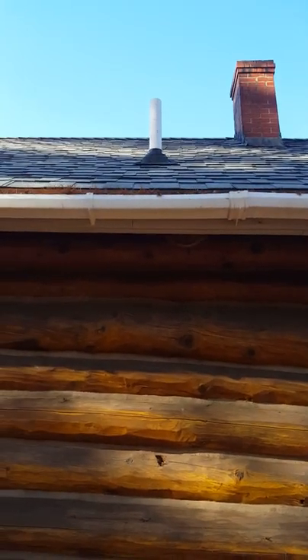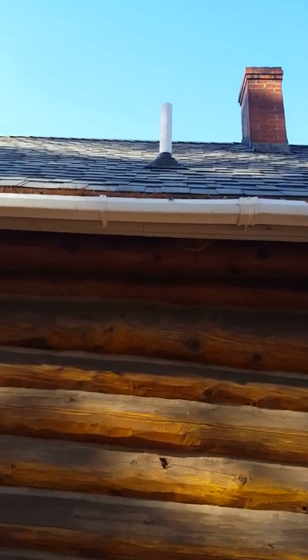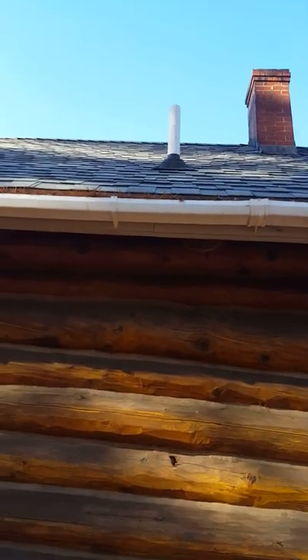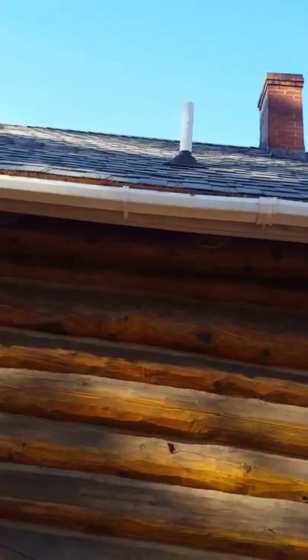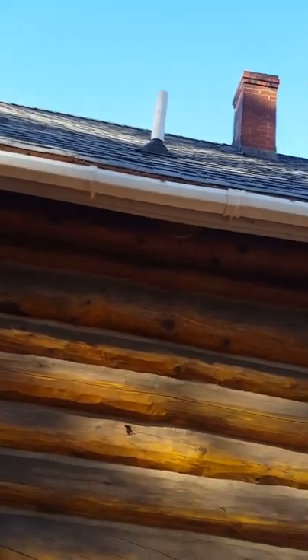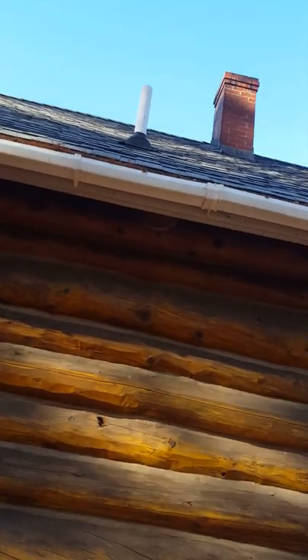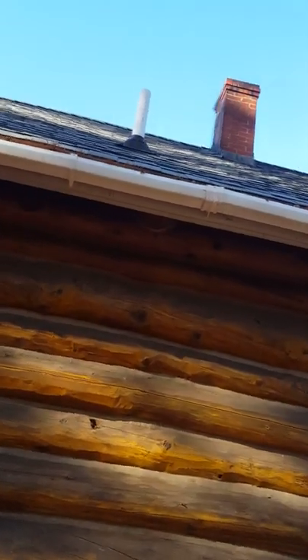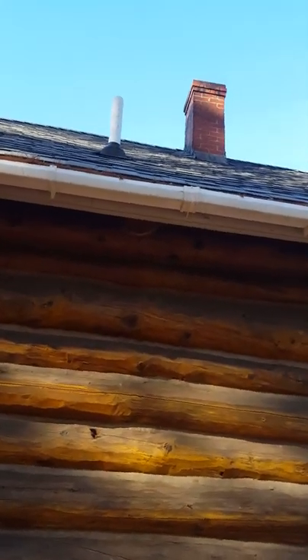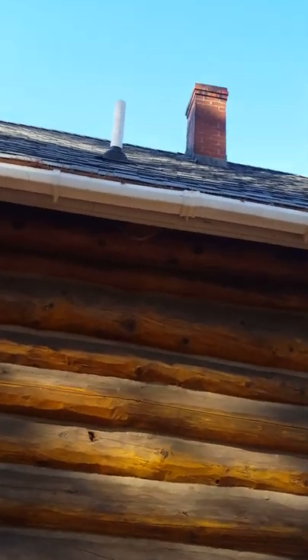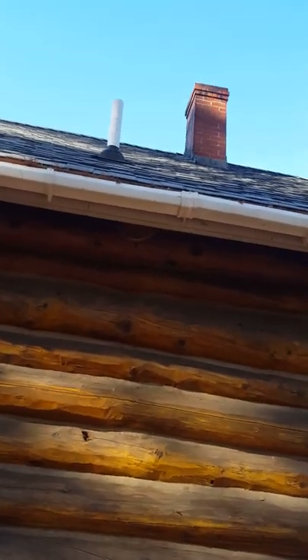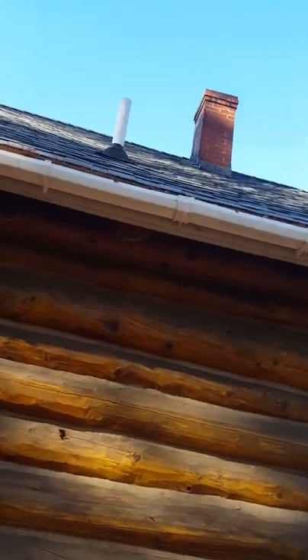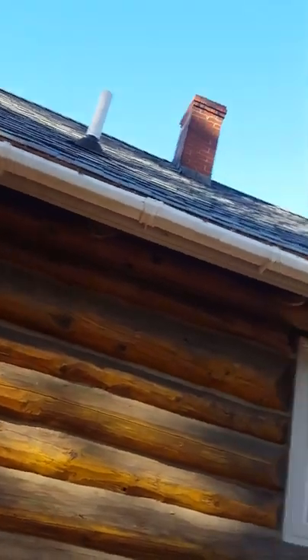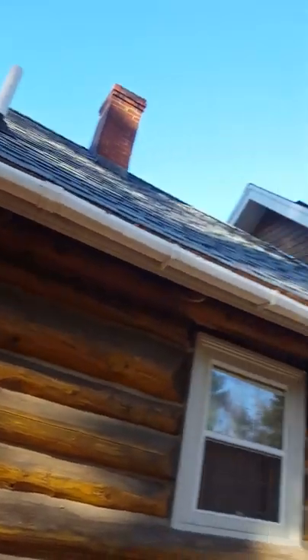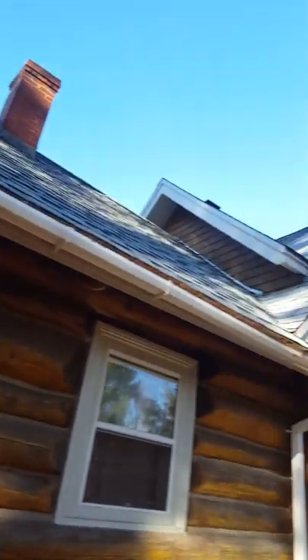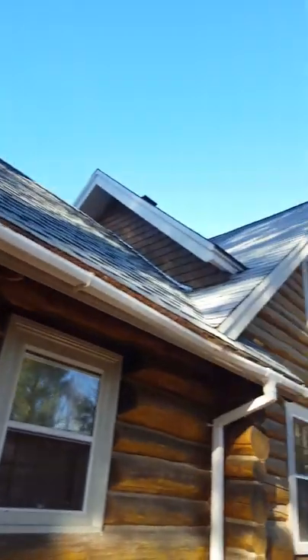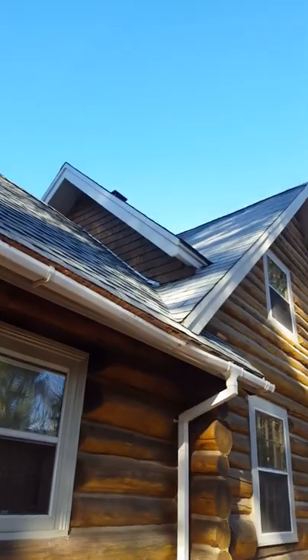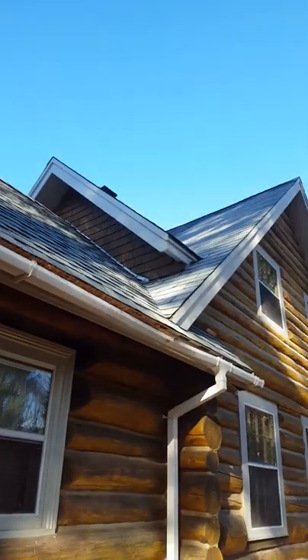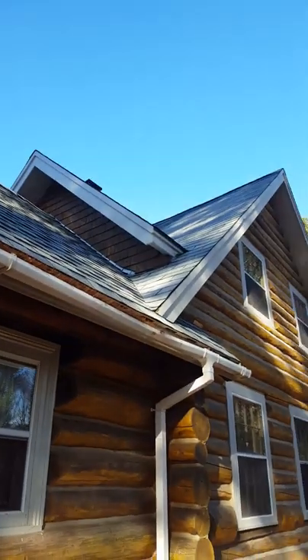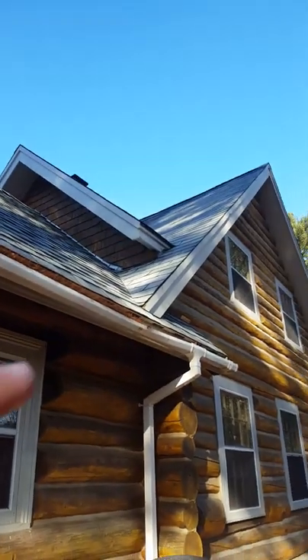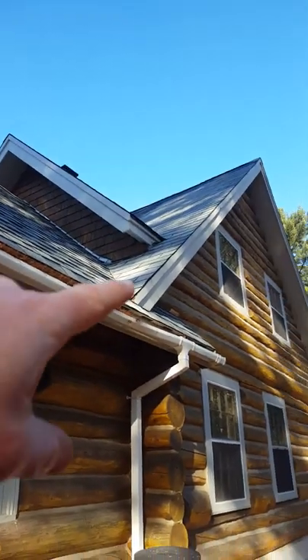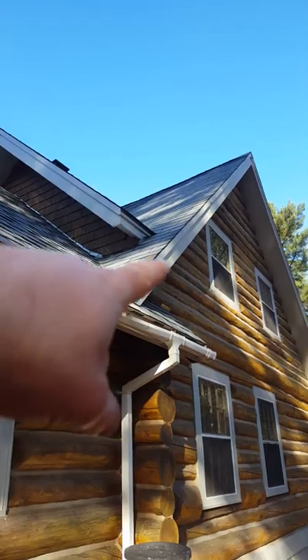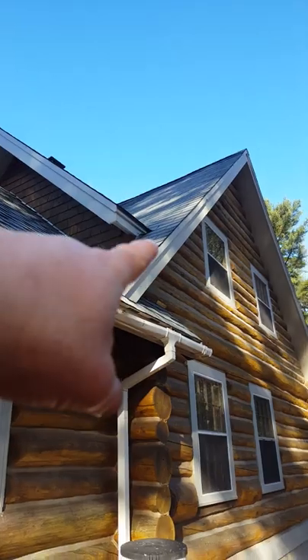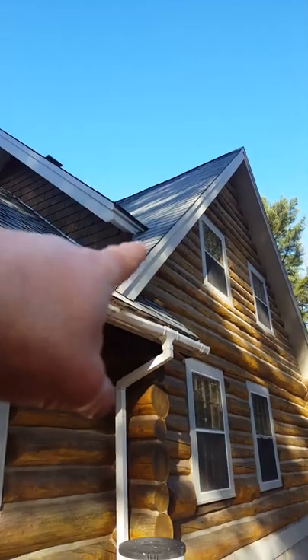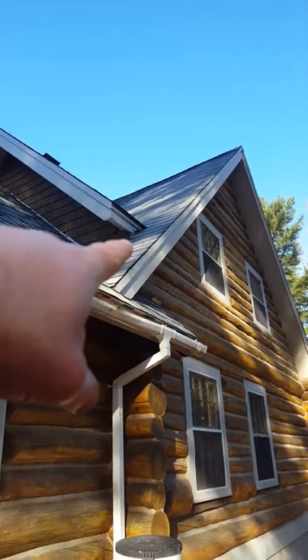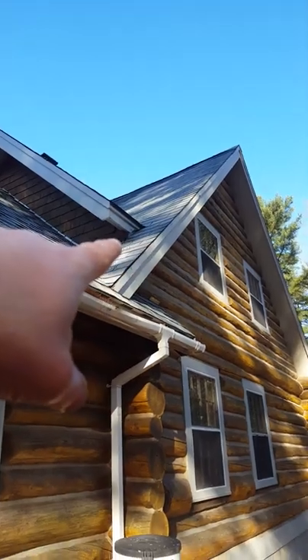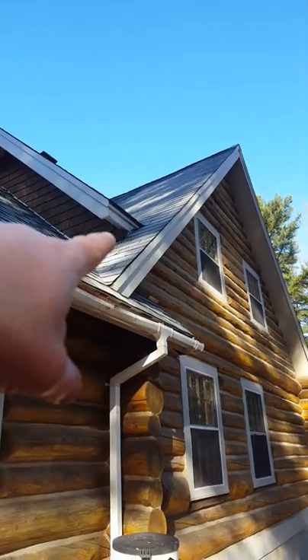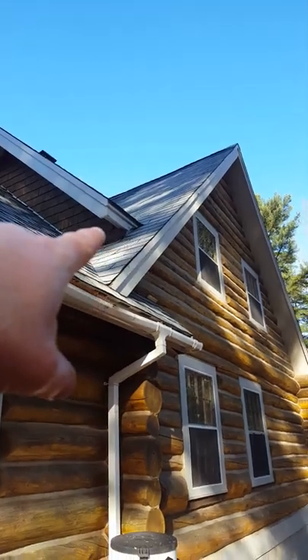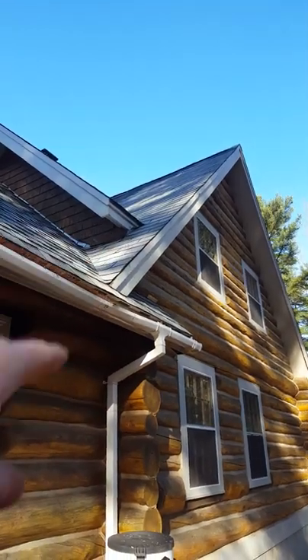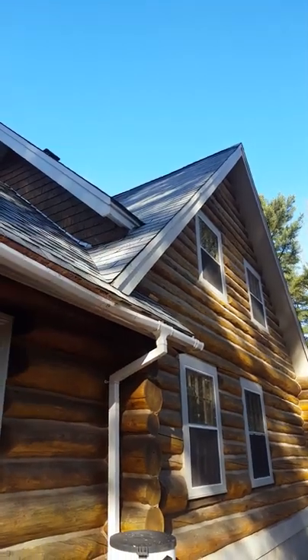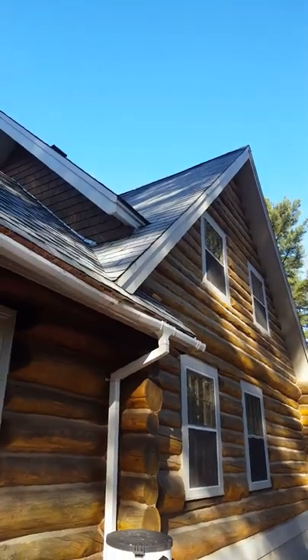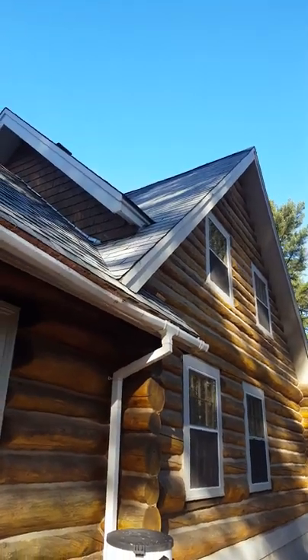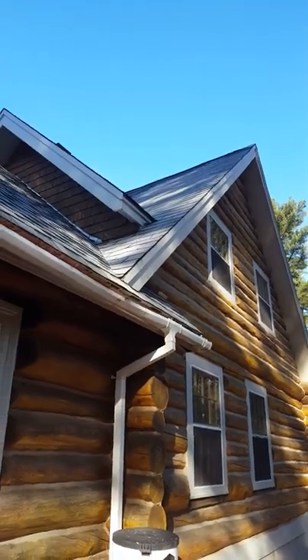Bats, mice, flying squirrels all use these entry points. Over here we can see where a dormer ties in — there's some chewing underneath there.